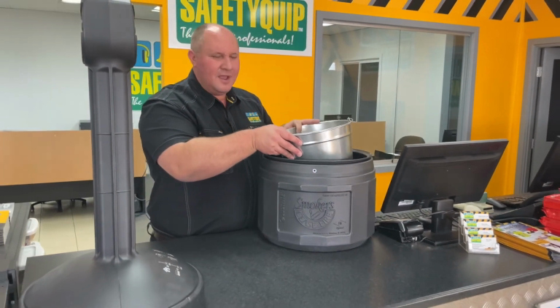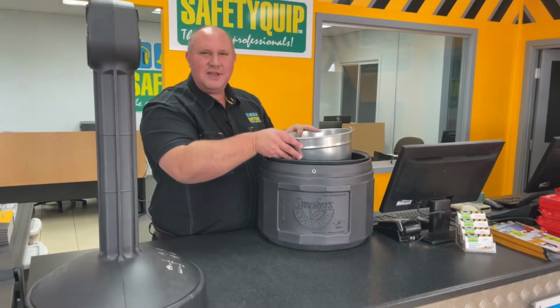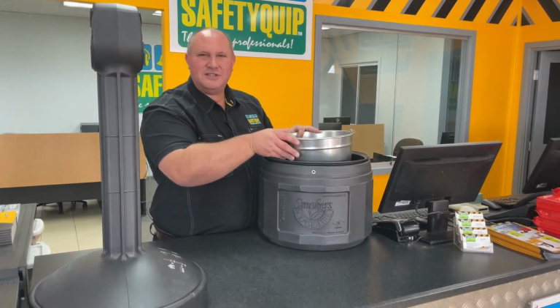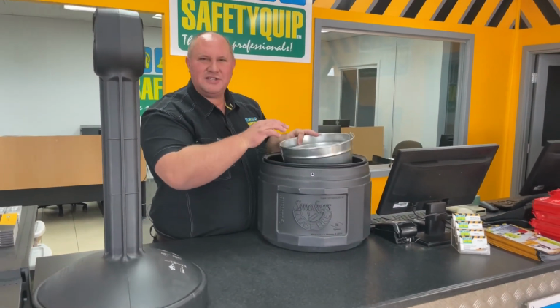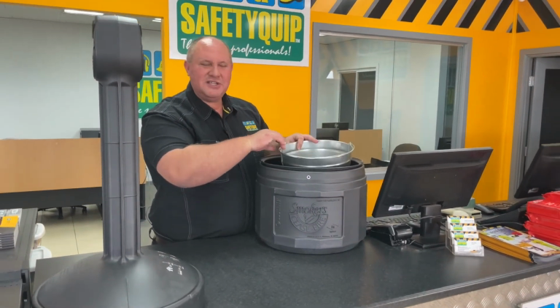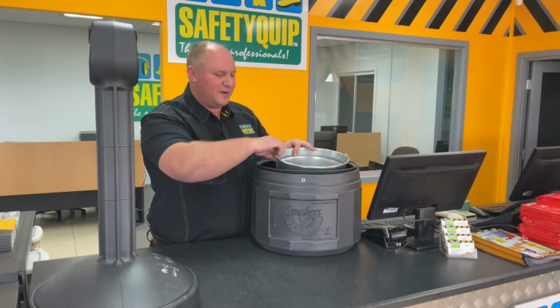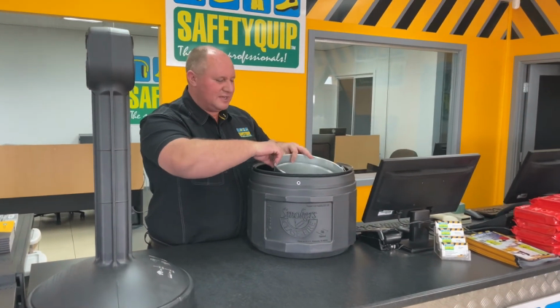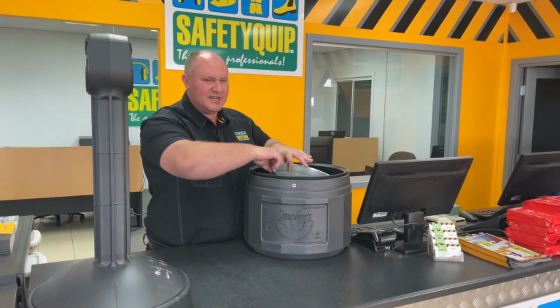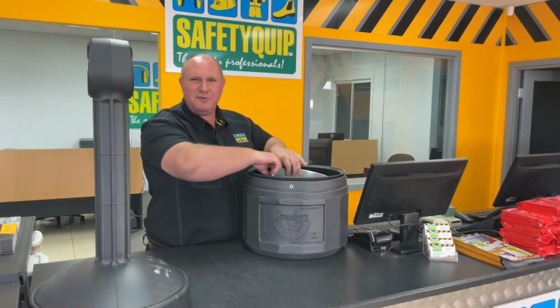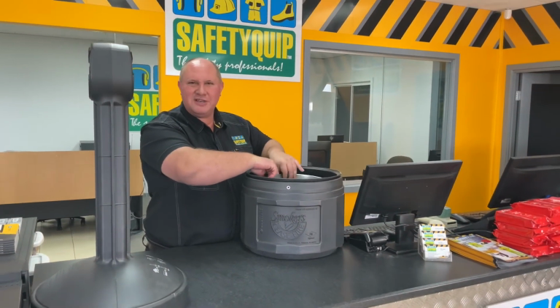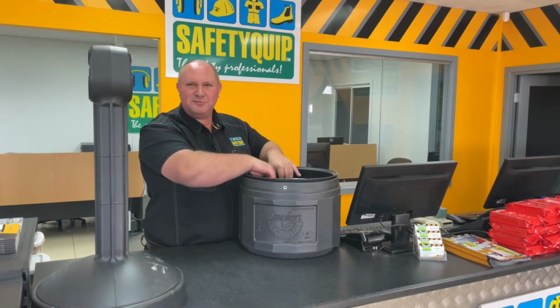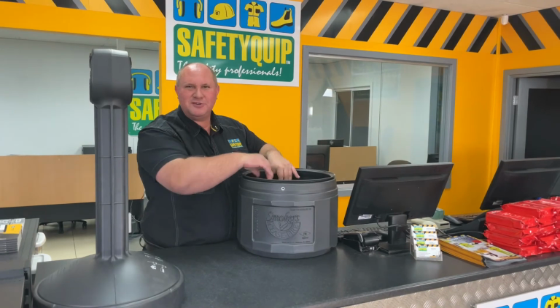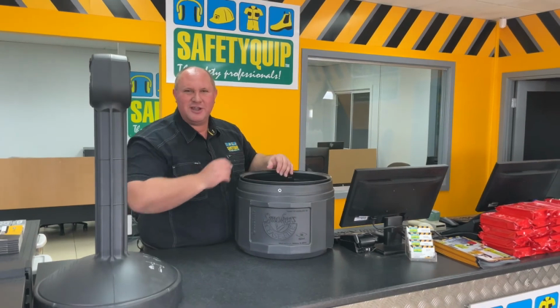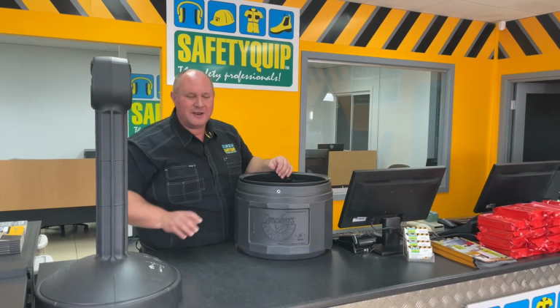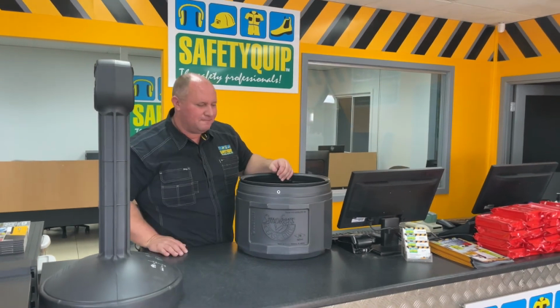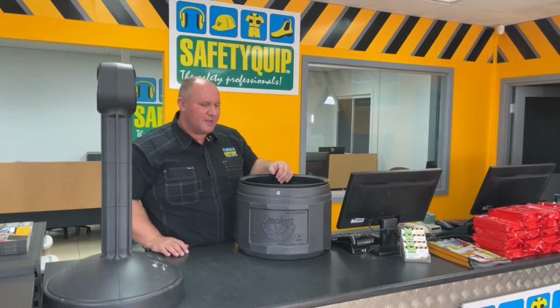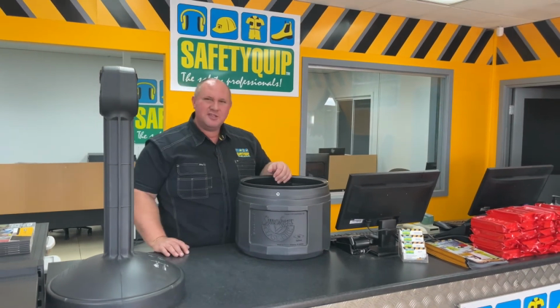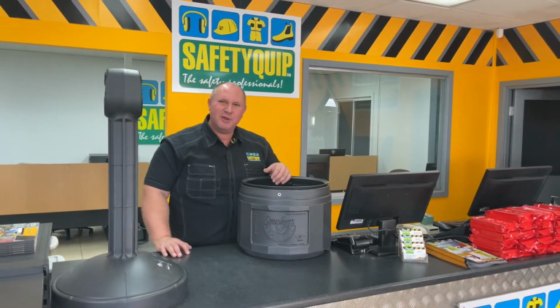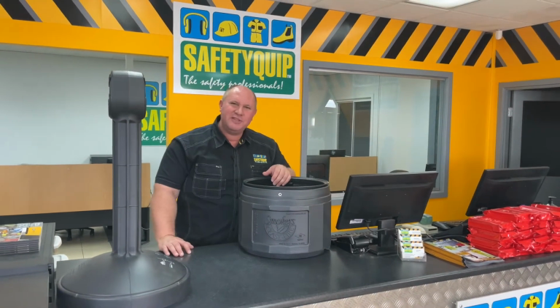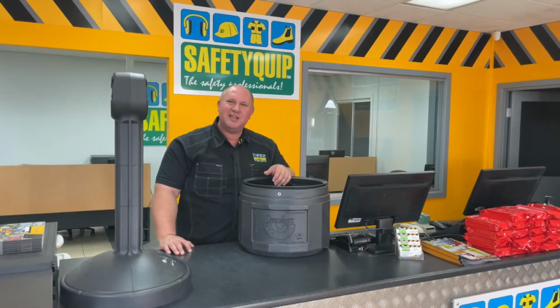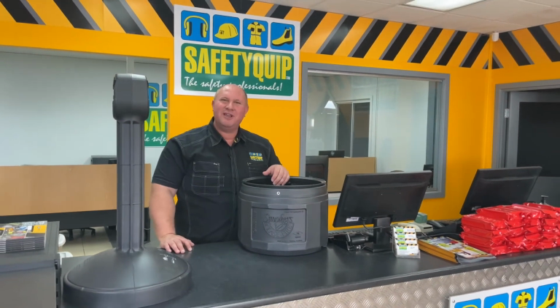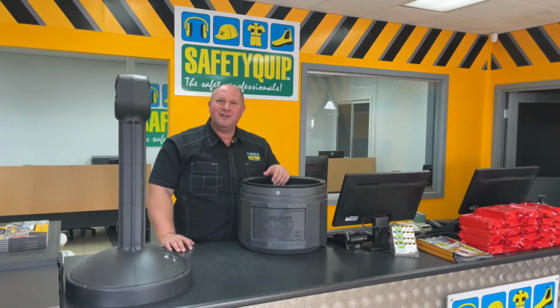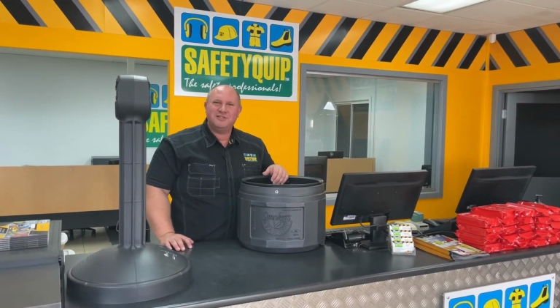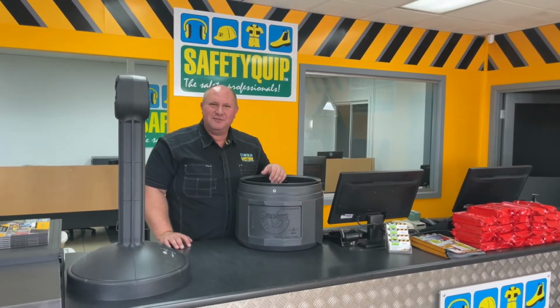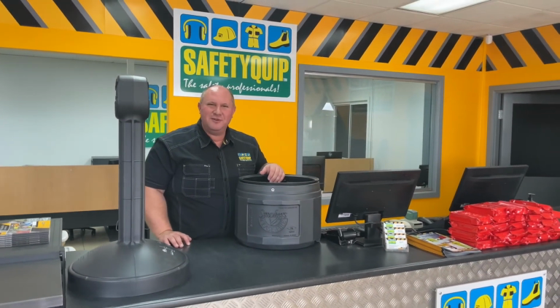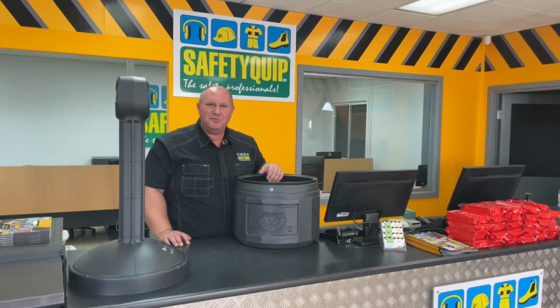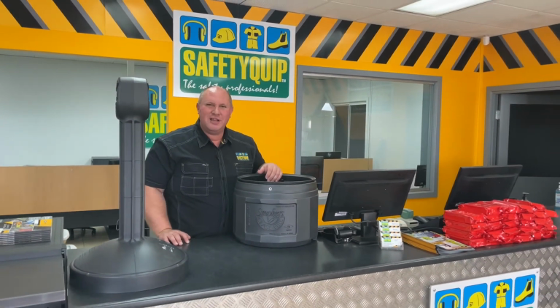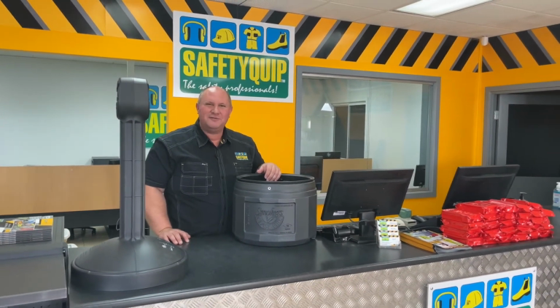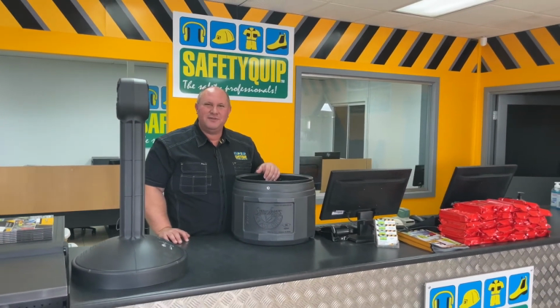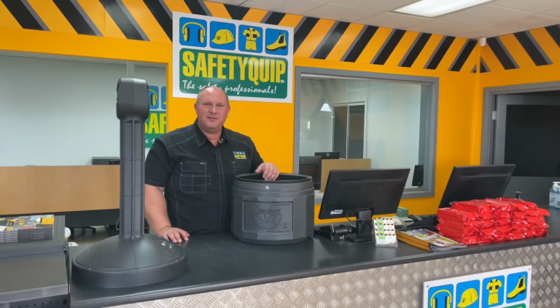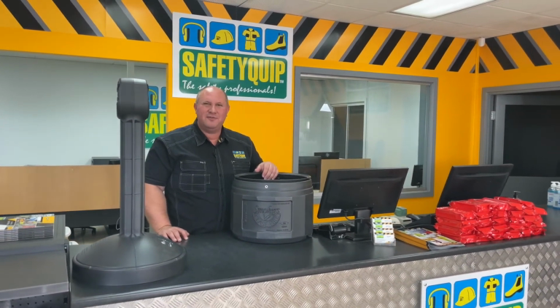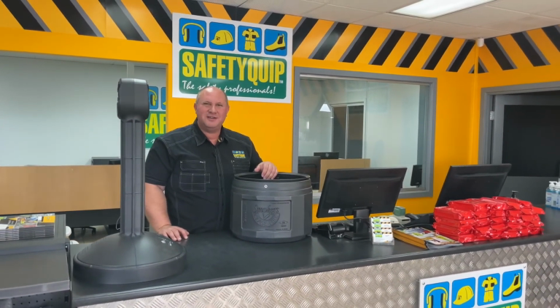That's the Ceasefire cigarette butt disposal unit. Speak with the team at your local Safety Crip branch for further information.